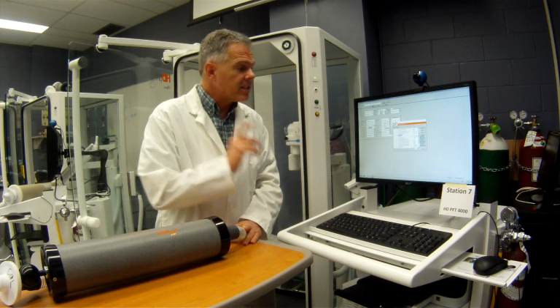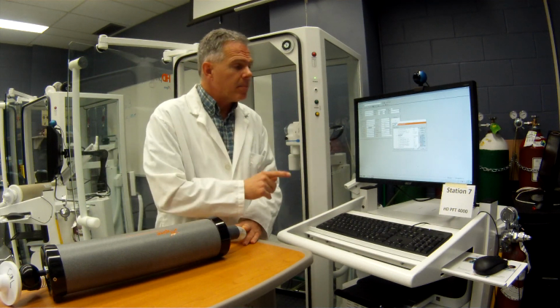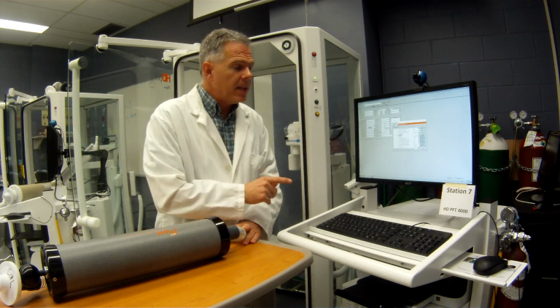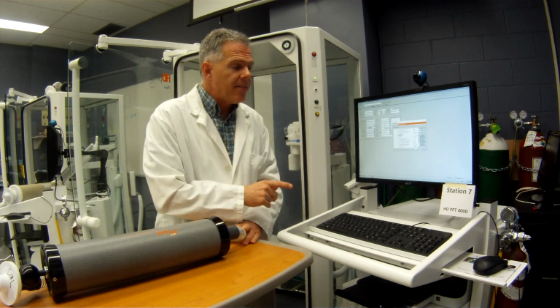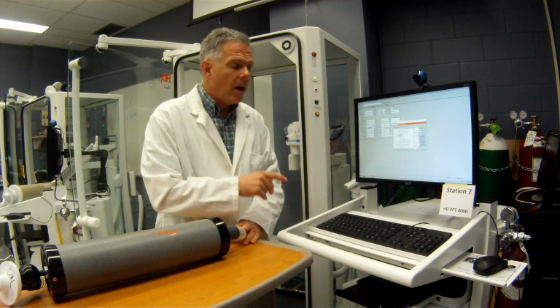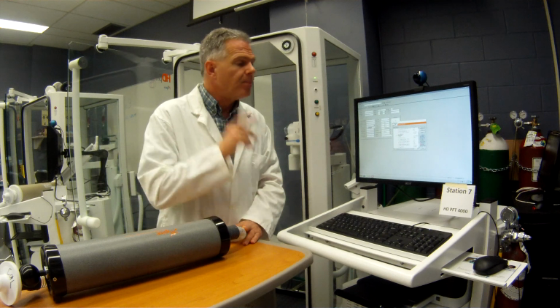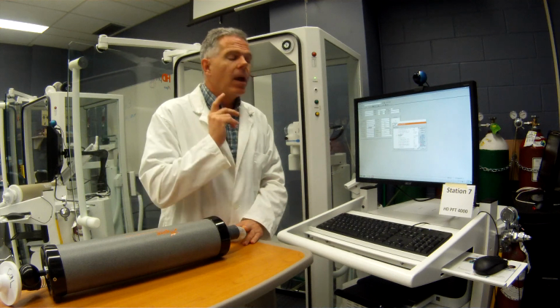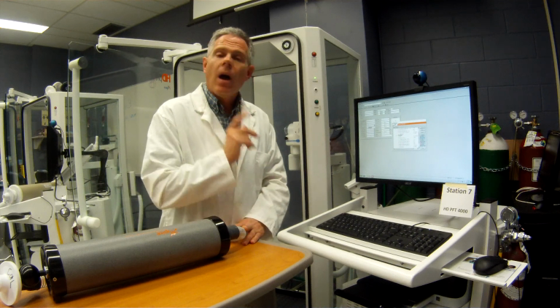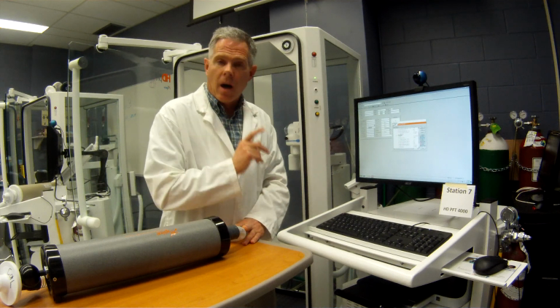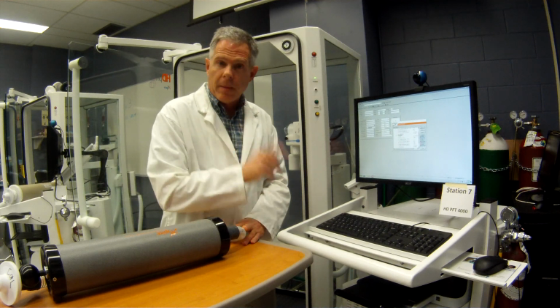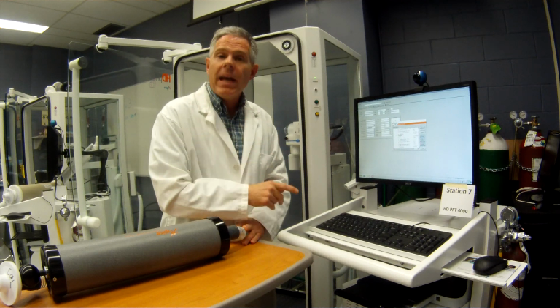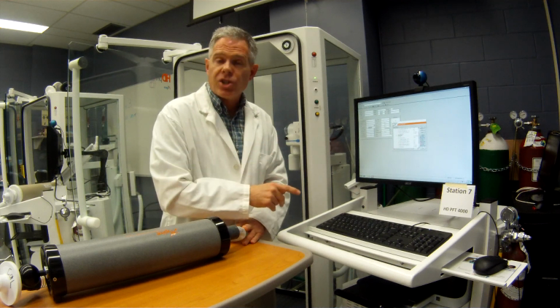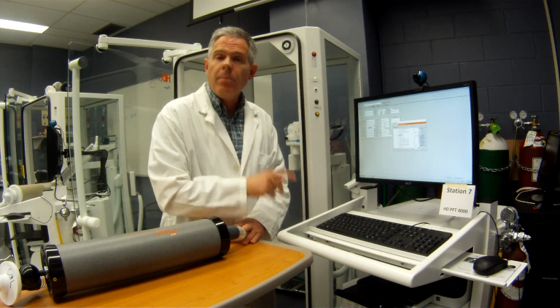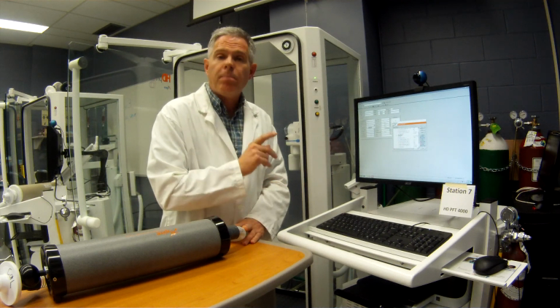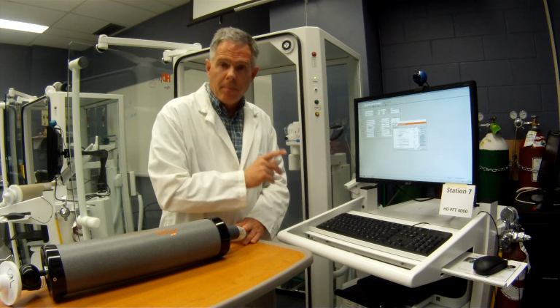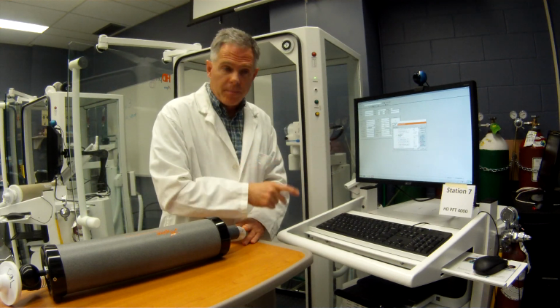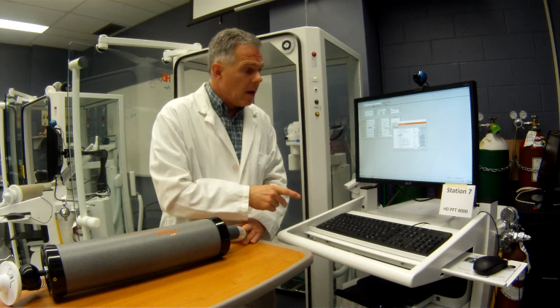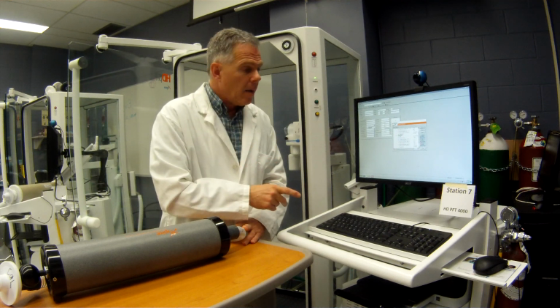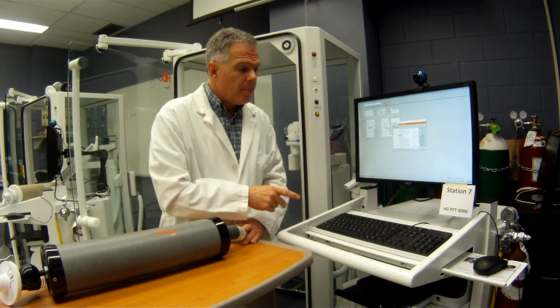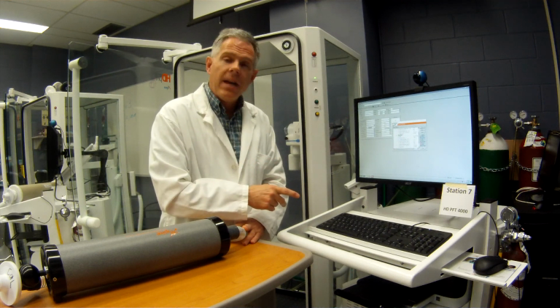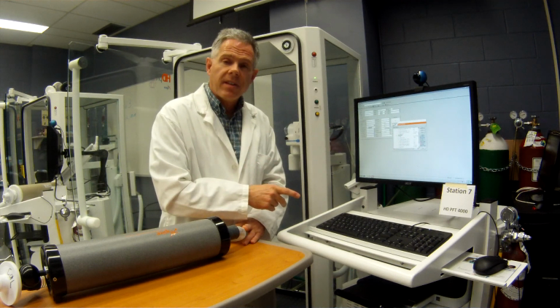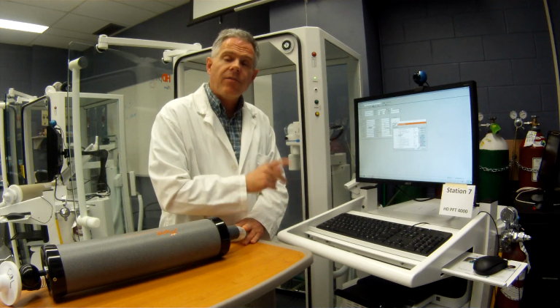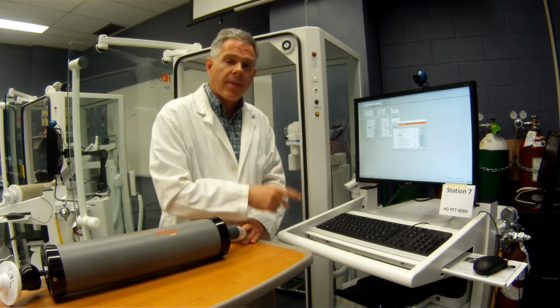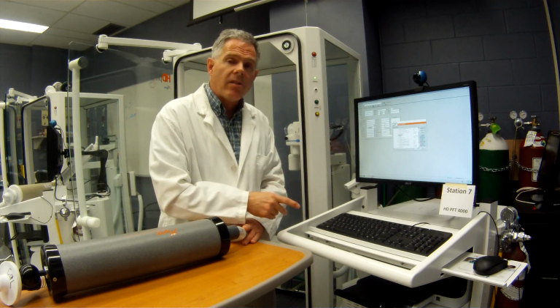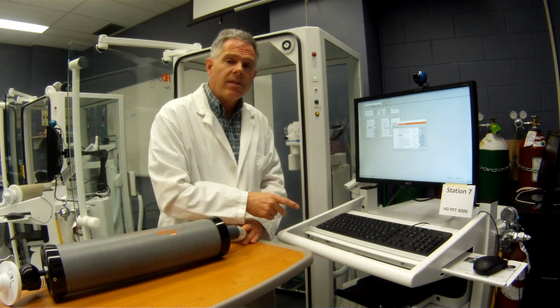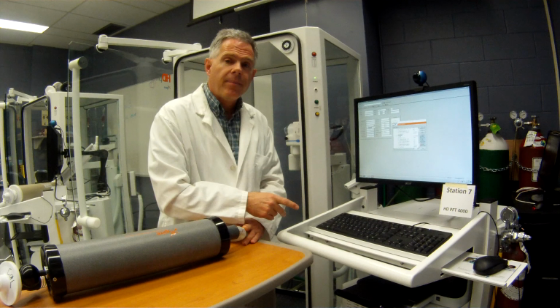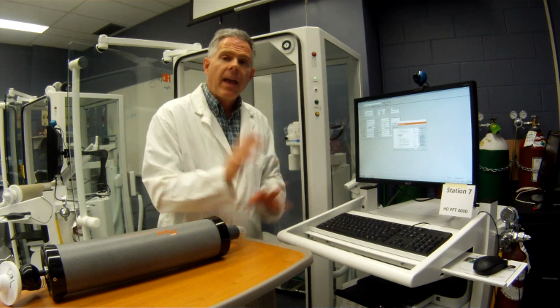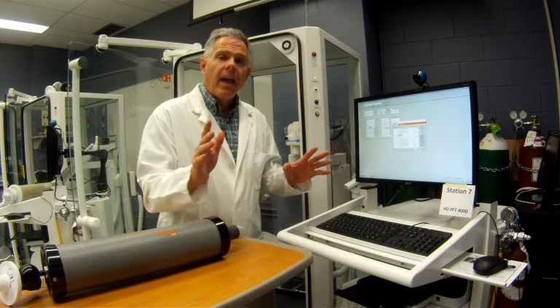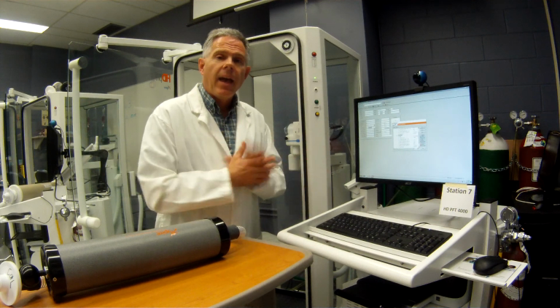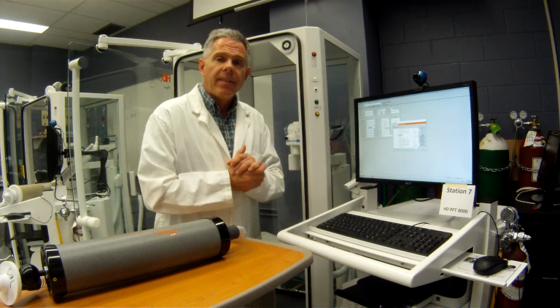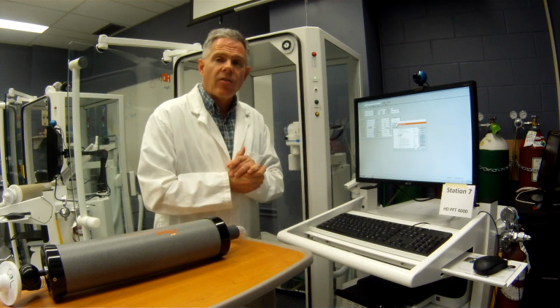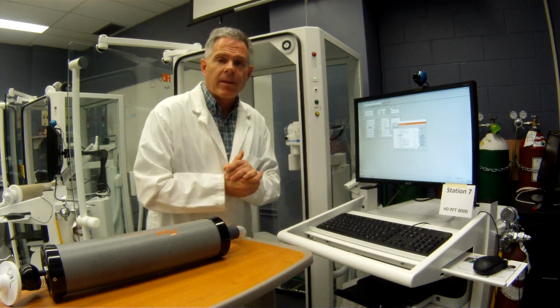So this is the HD-PFT-4000. Thank you very much.